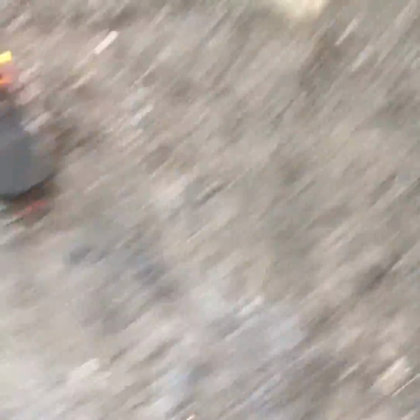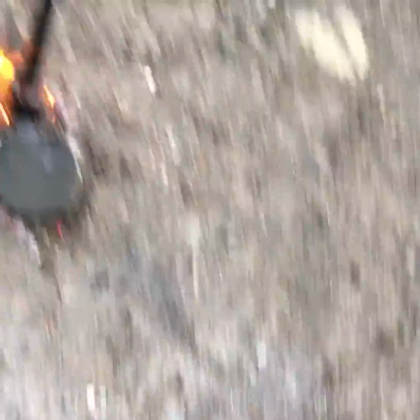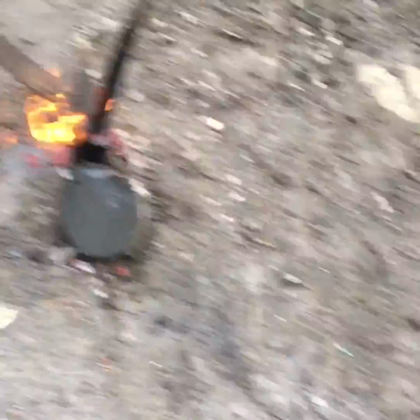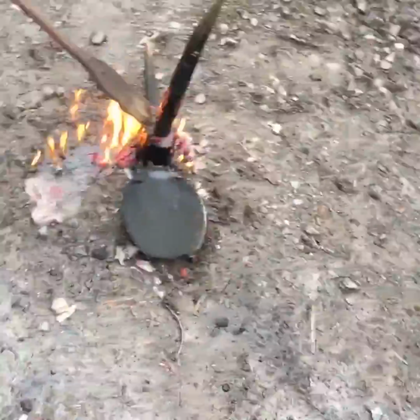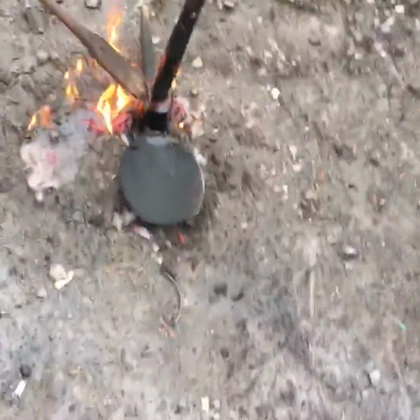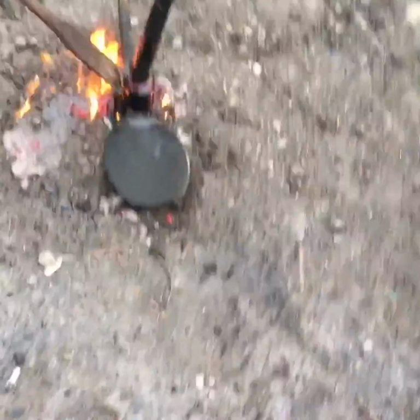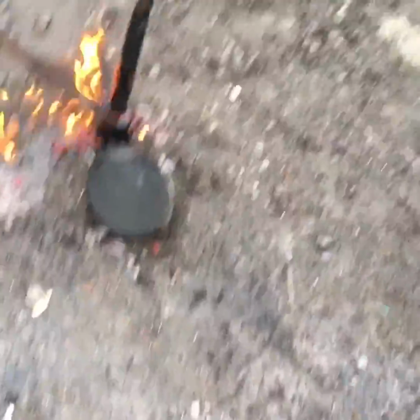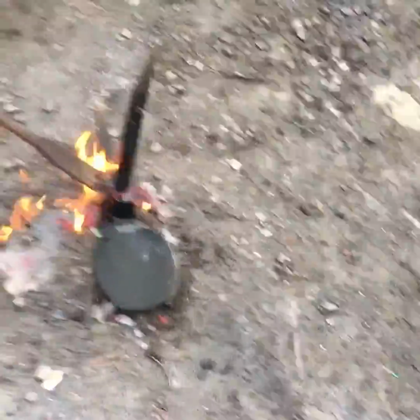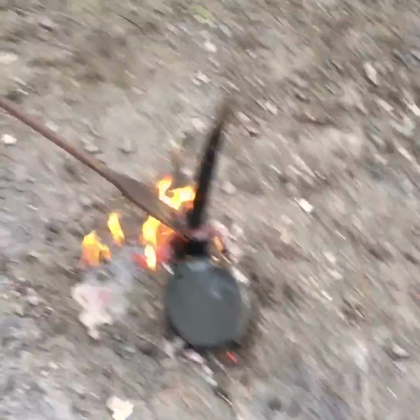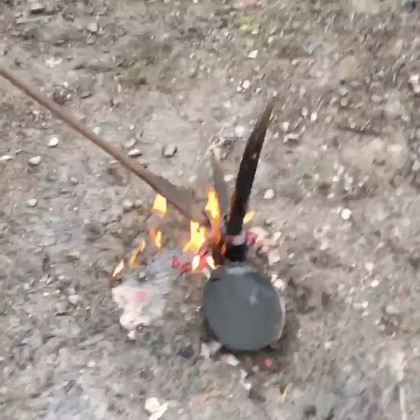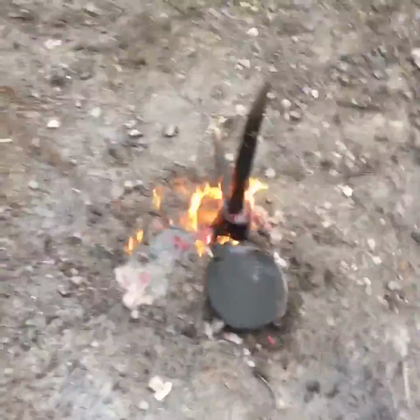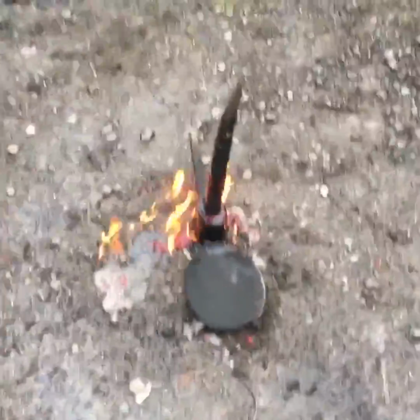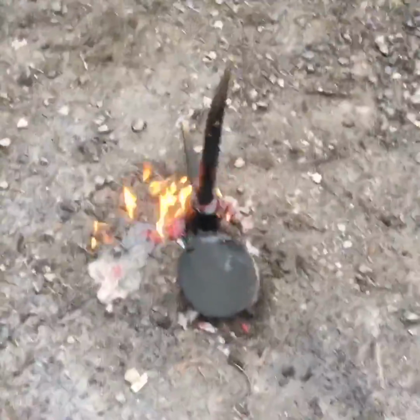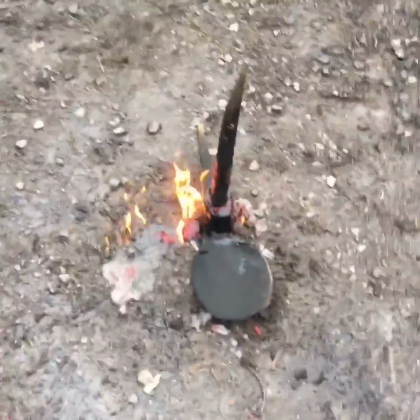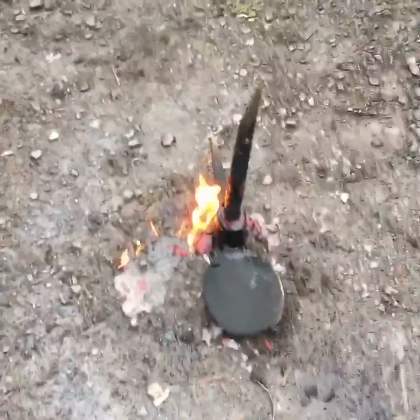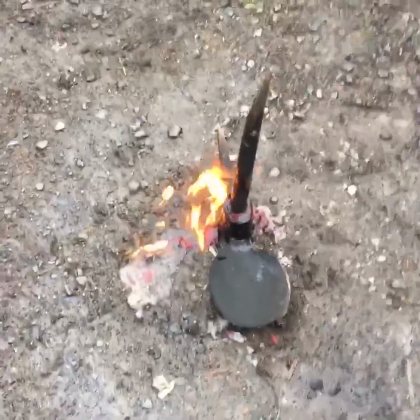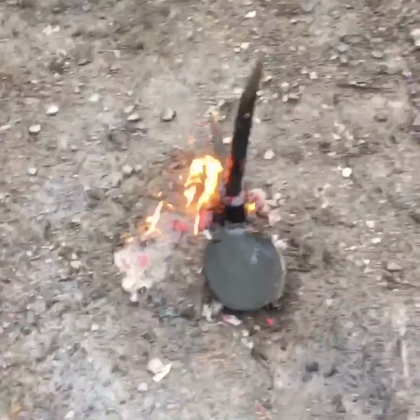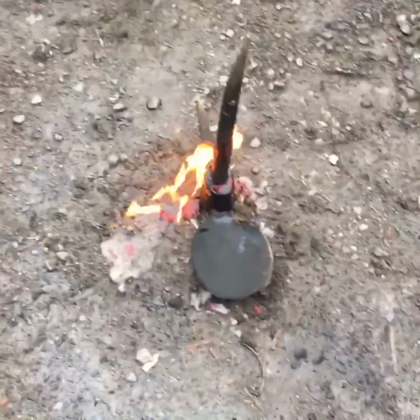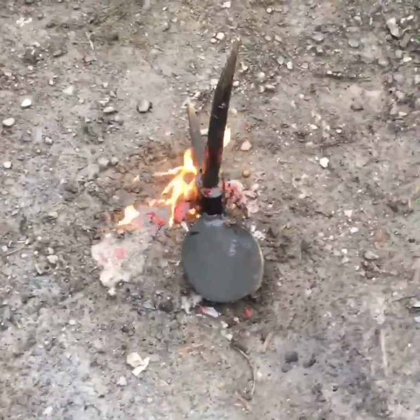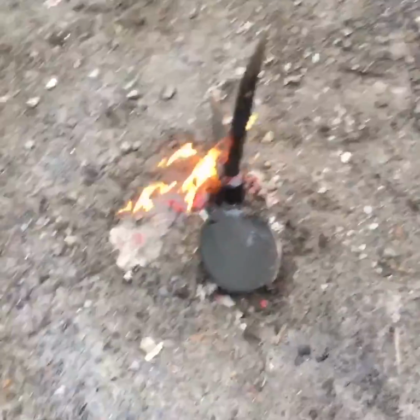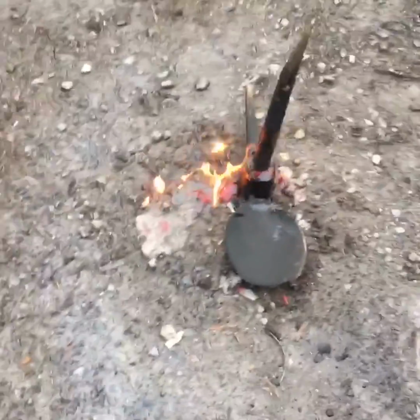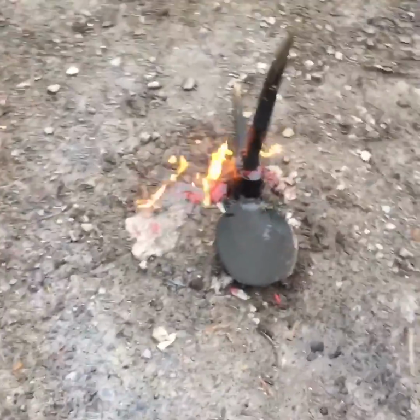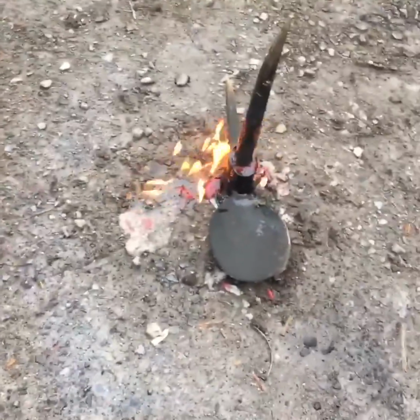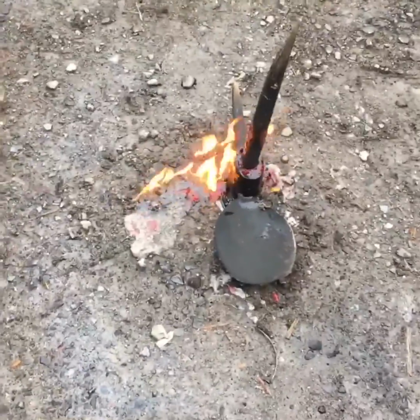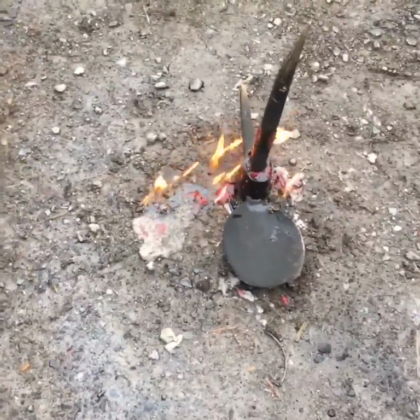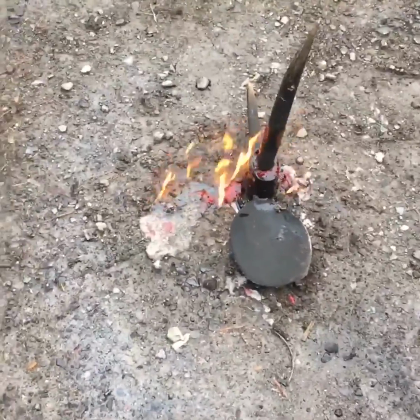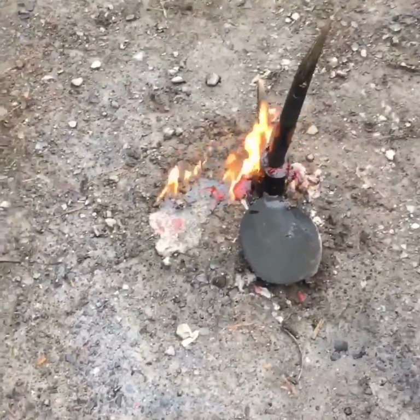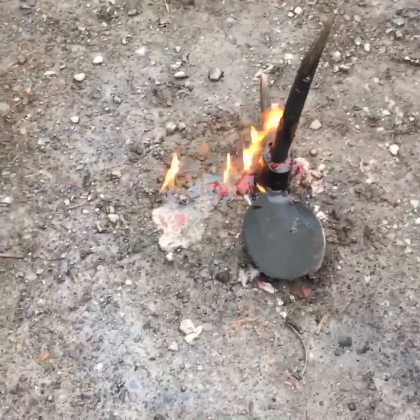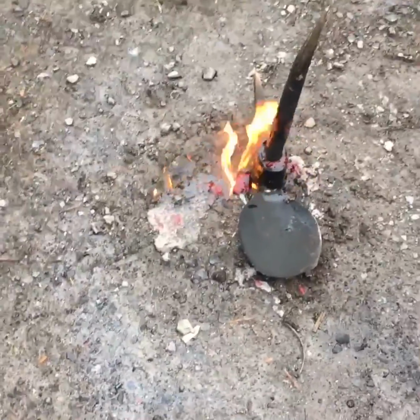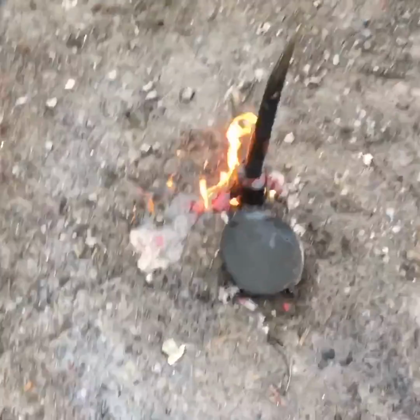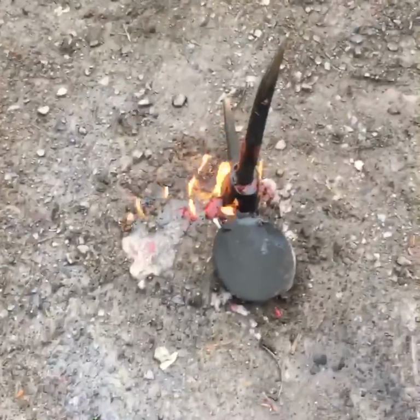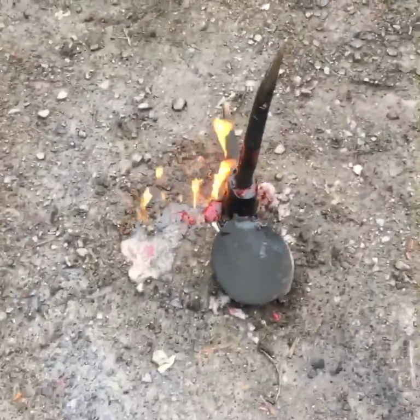Don't touch it, leave it — it's not burning inside the metal, it's burning the outside.